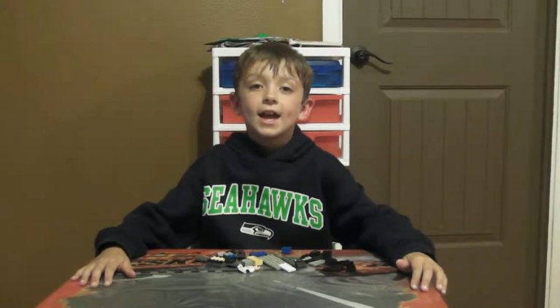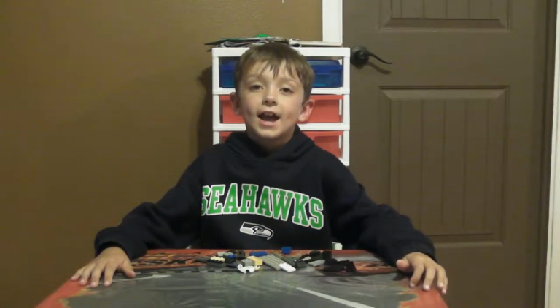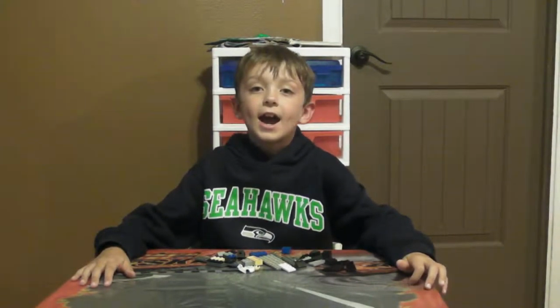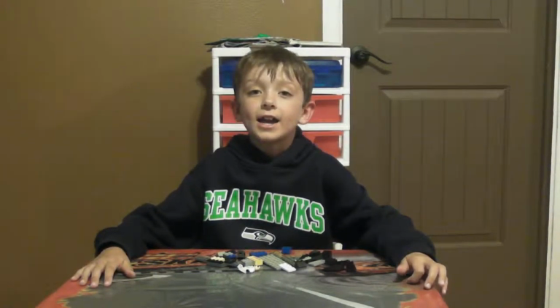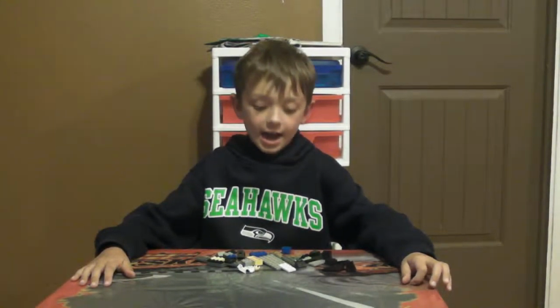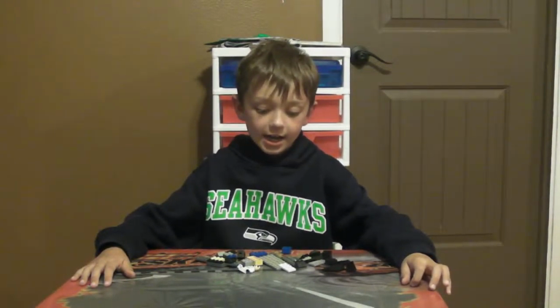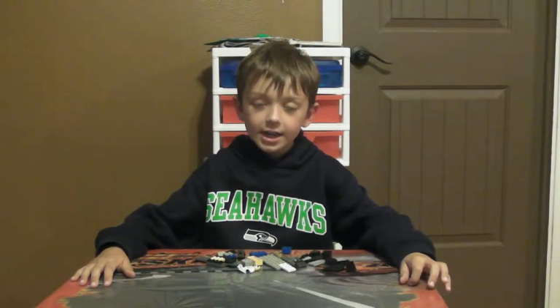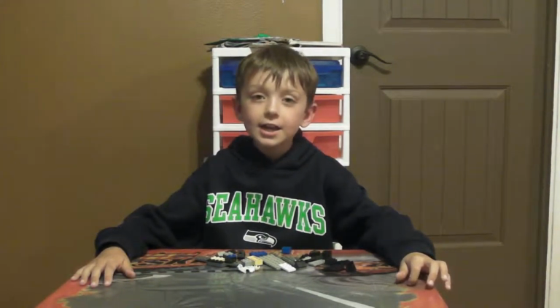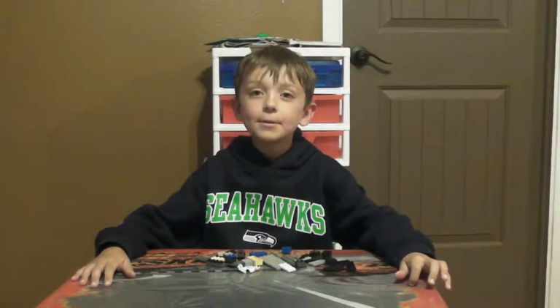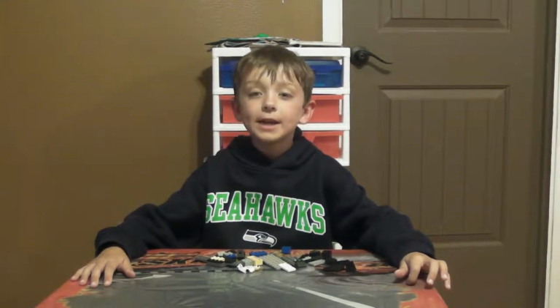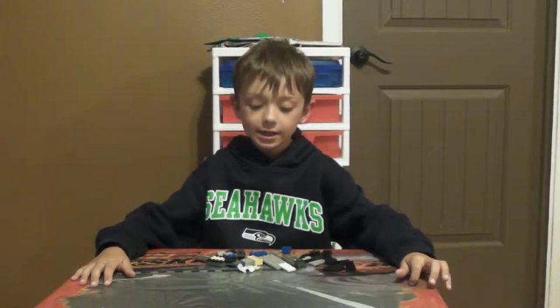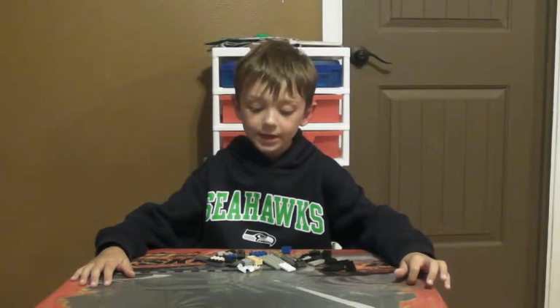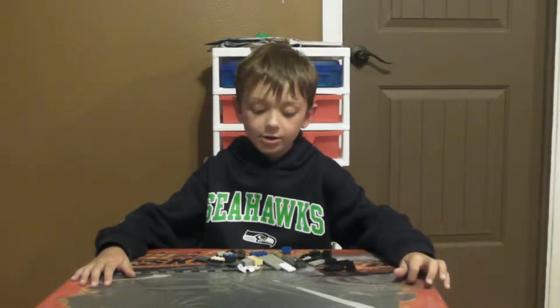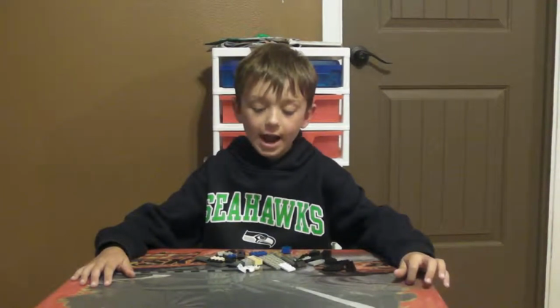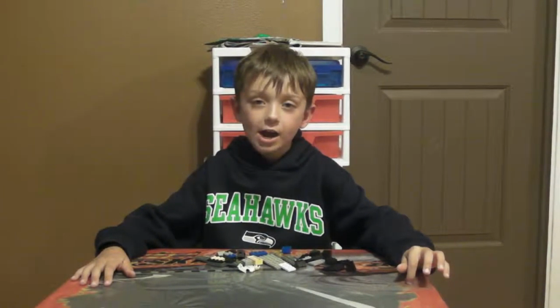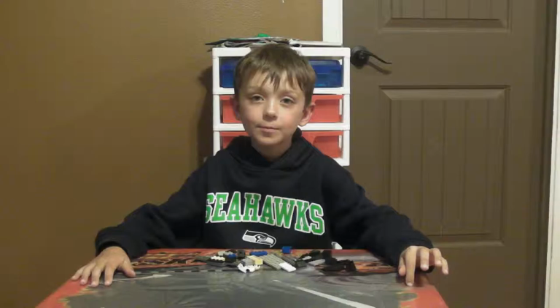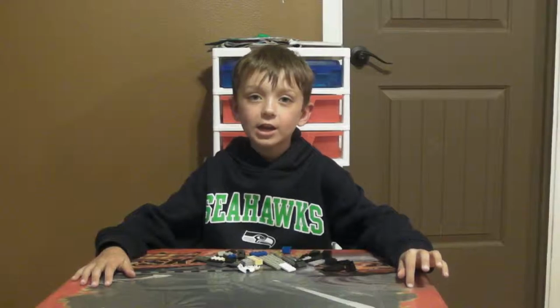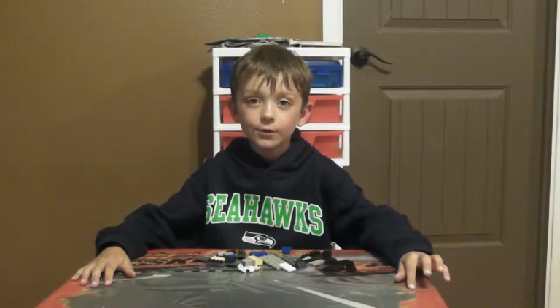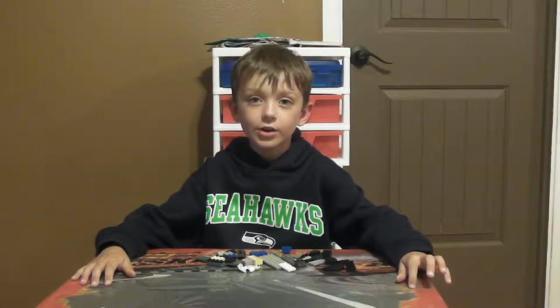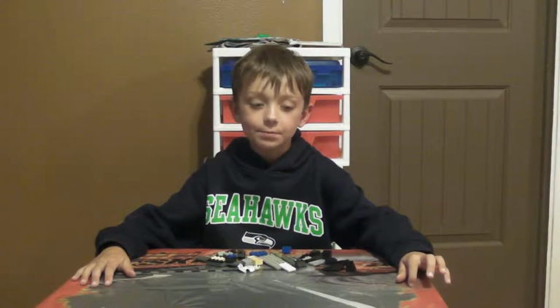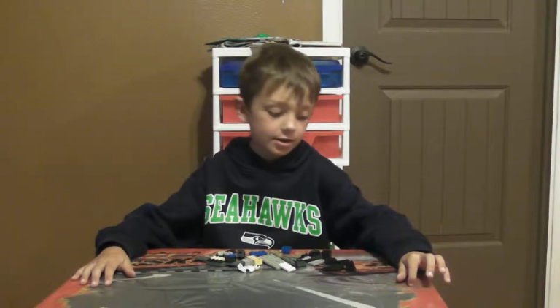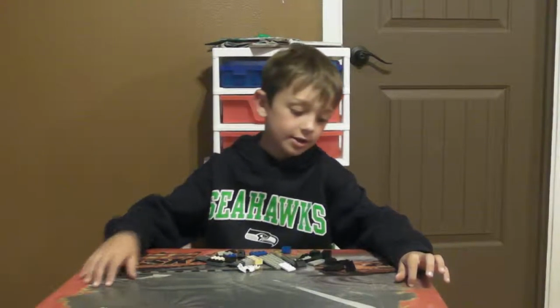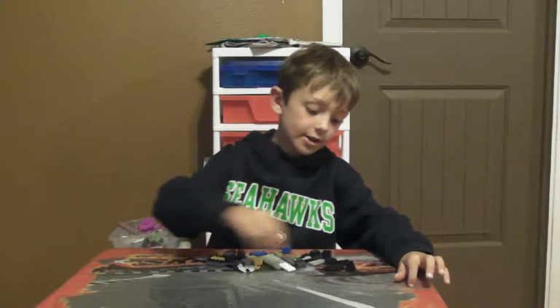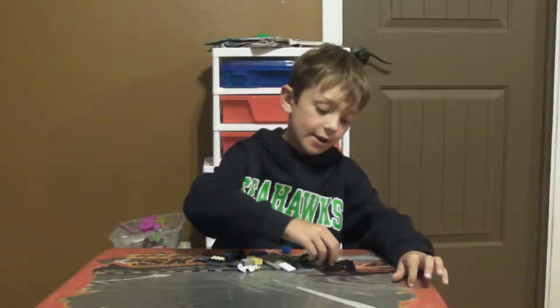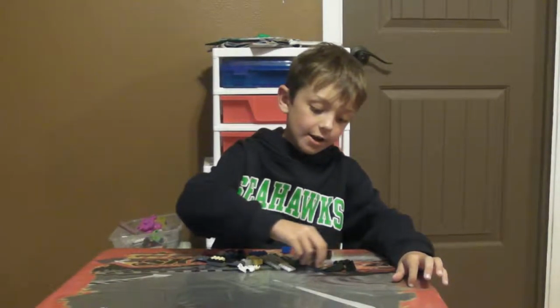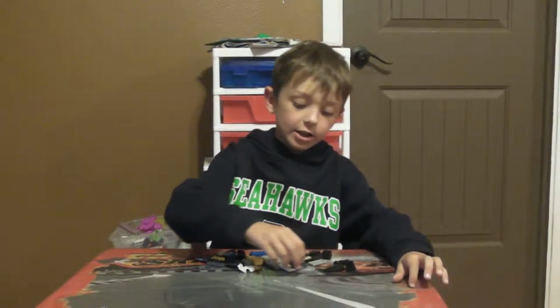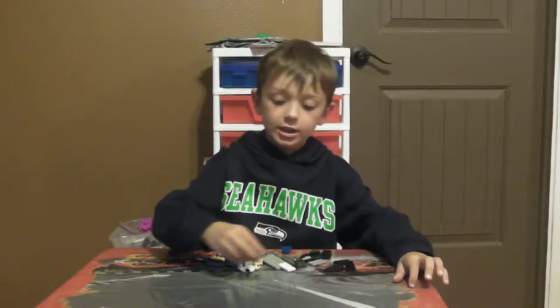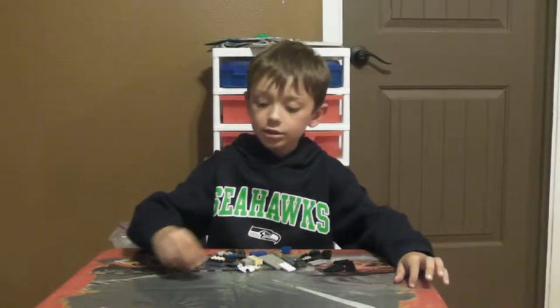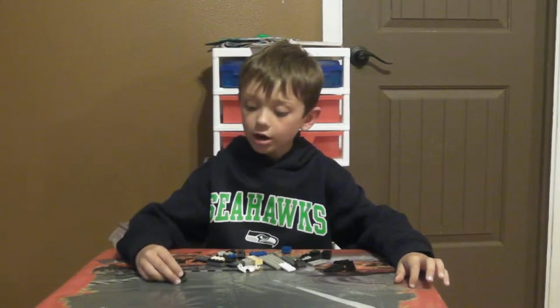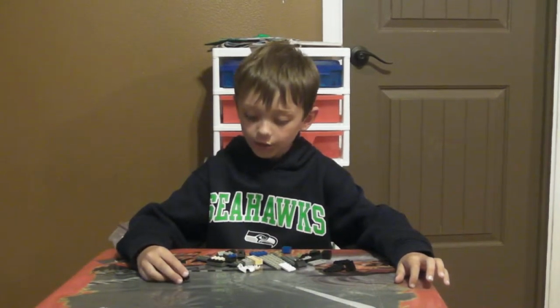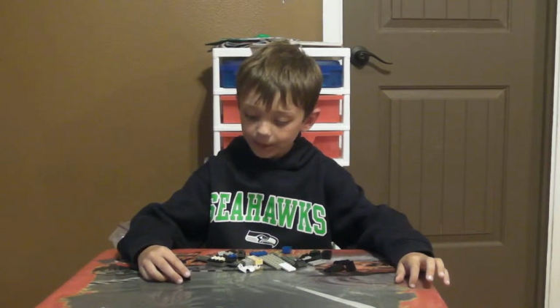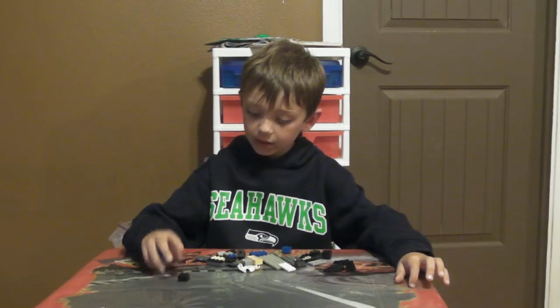Hi, I am making a video on how to make a hovercraft. These are all the pieces.